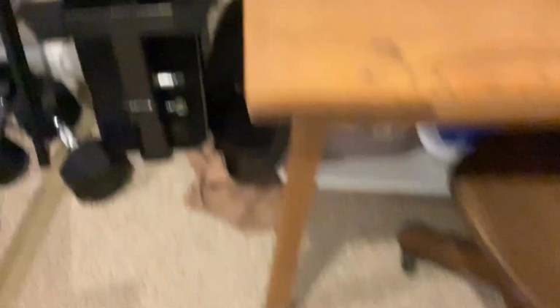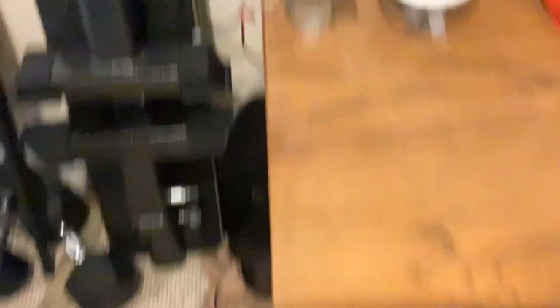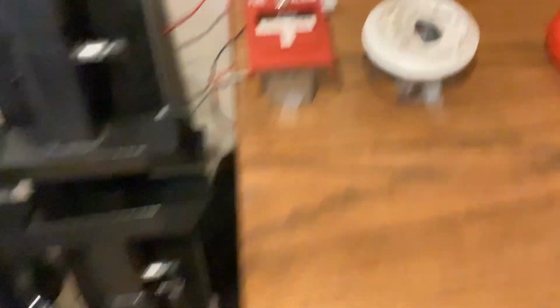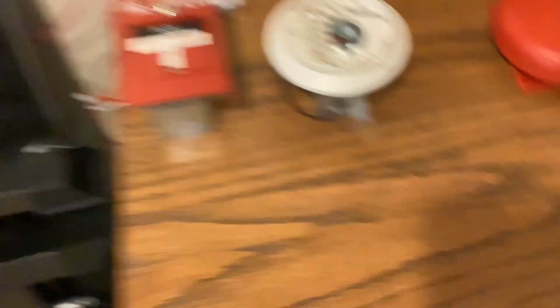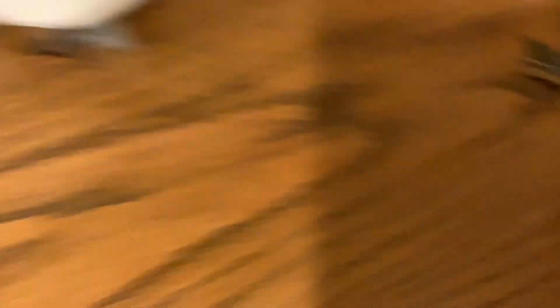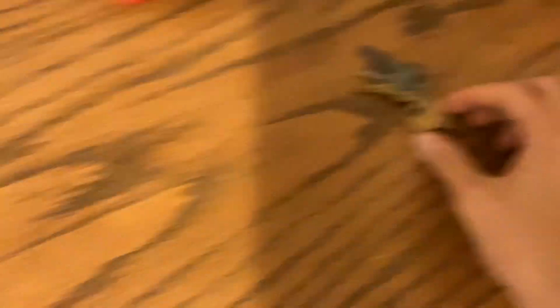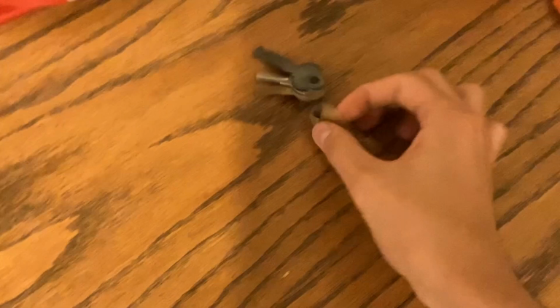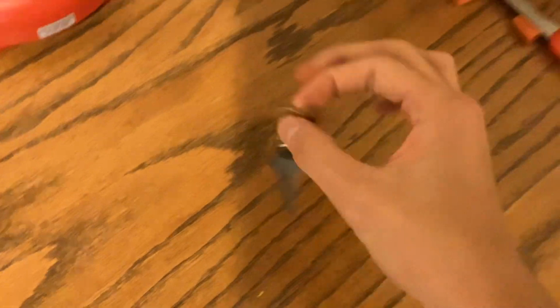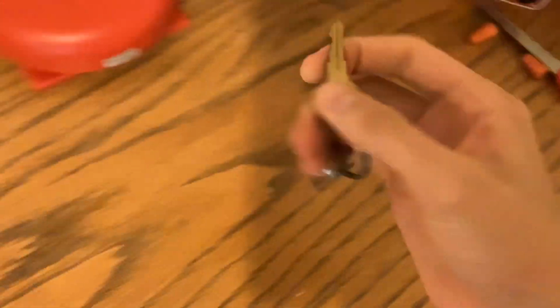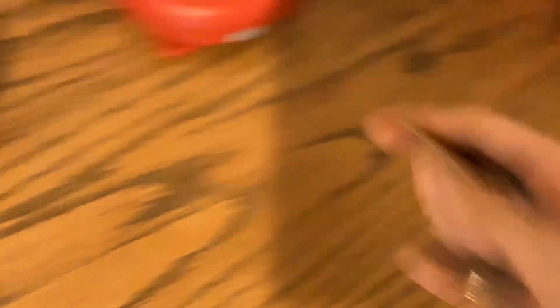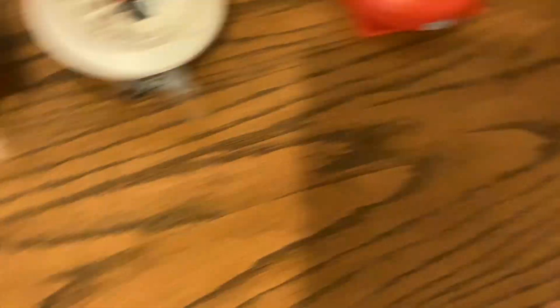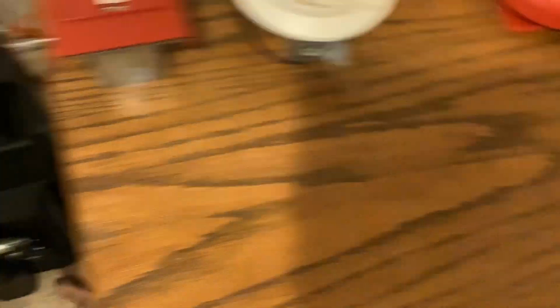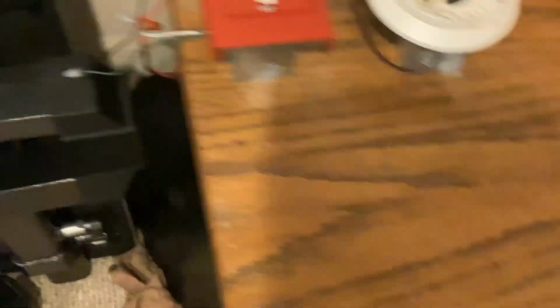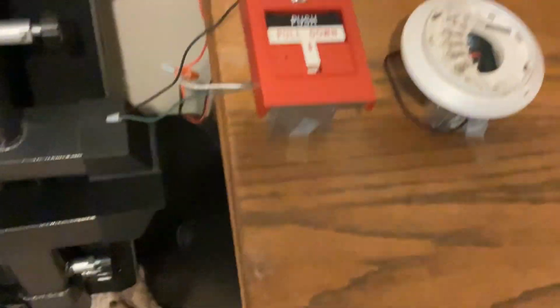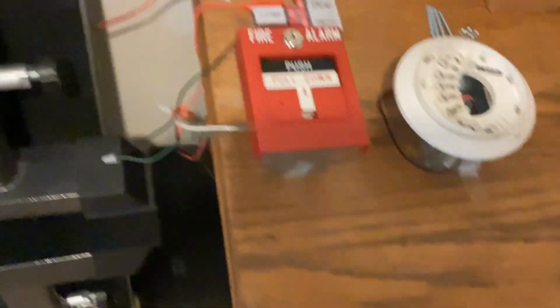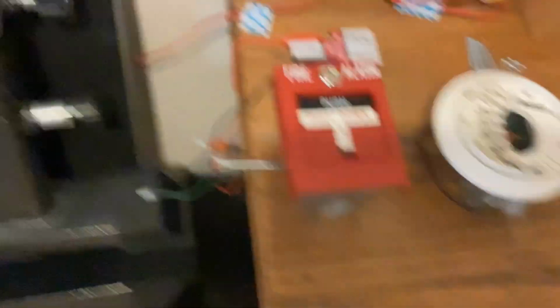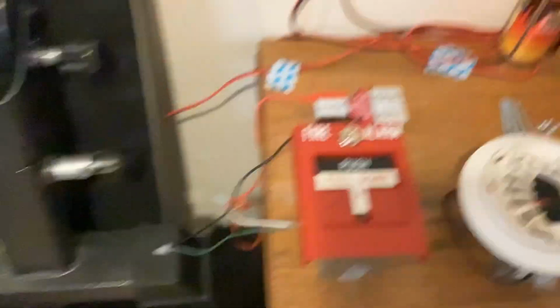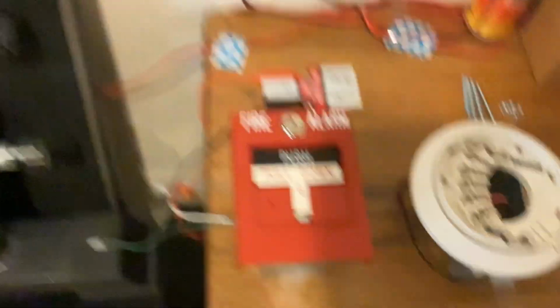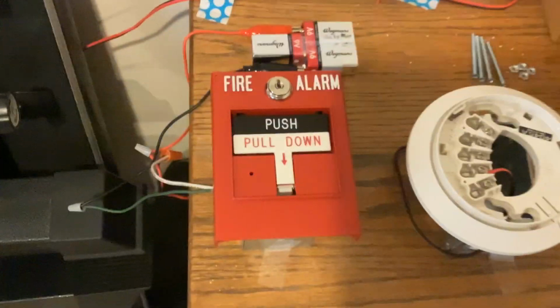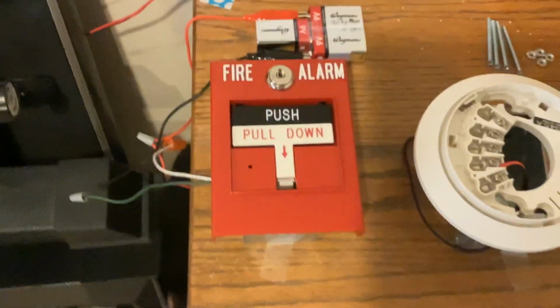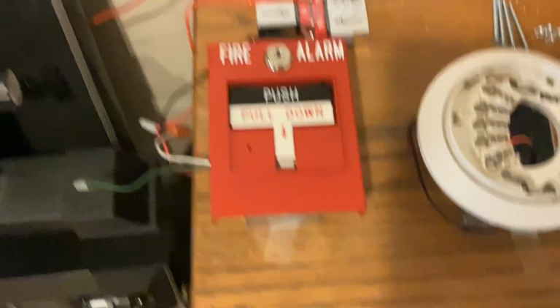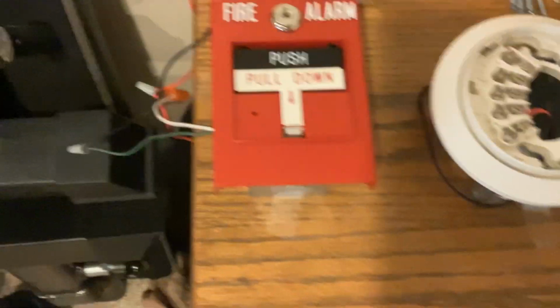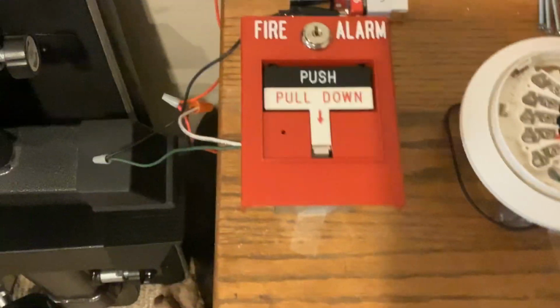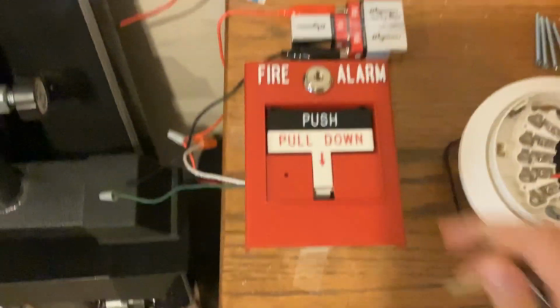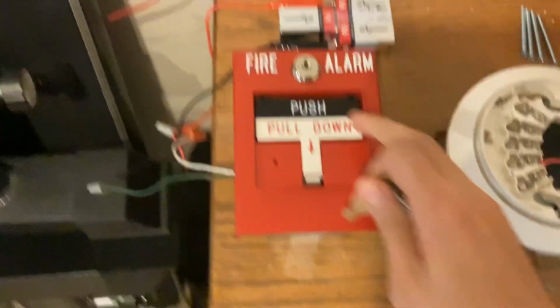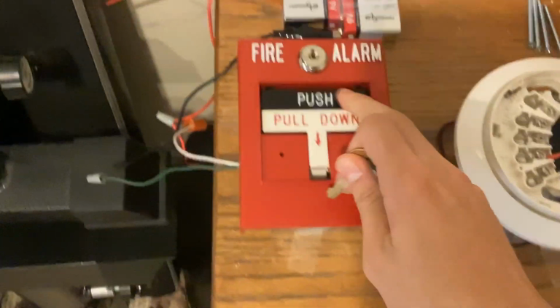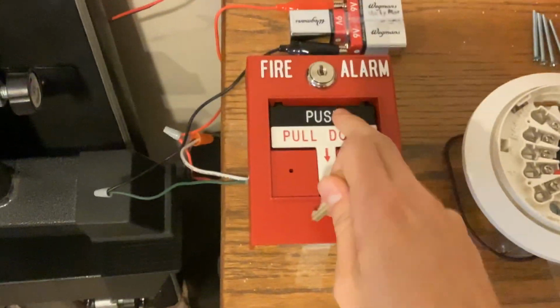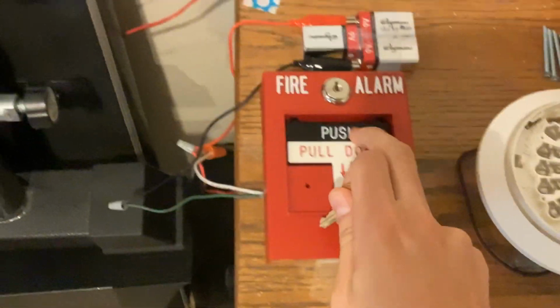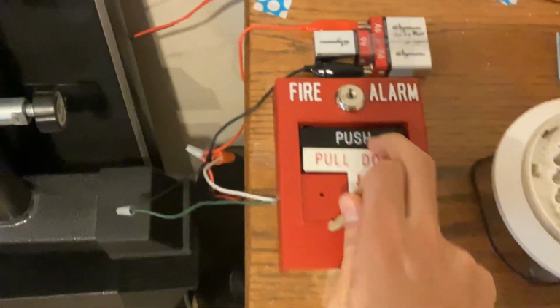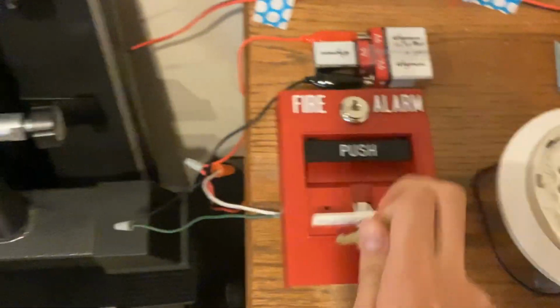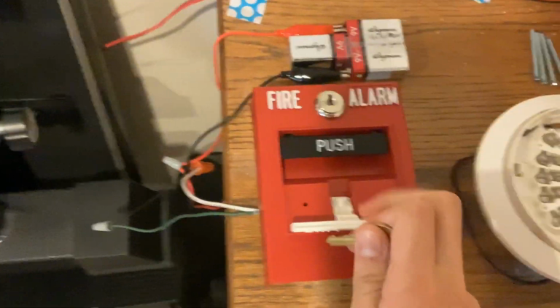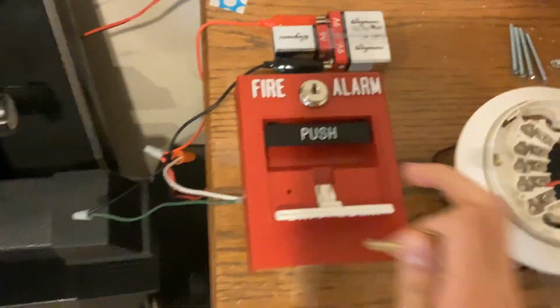I'll just get my keys on here. Without further ado, let's pull the alarm.